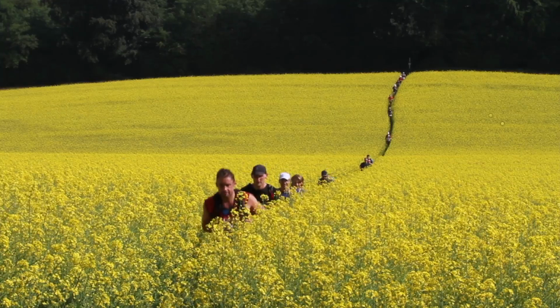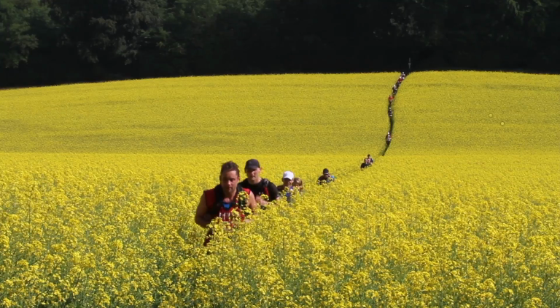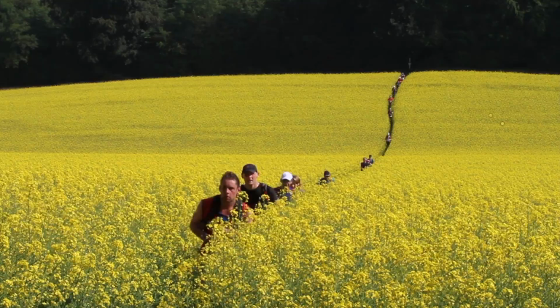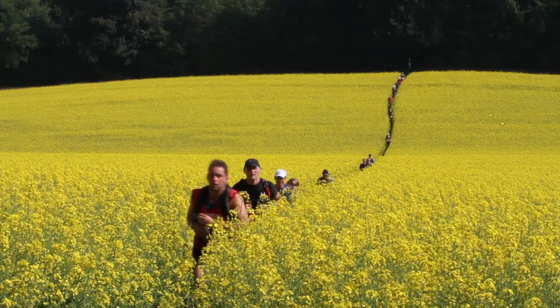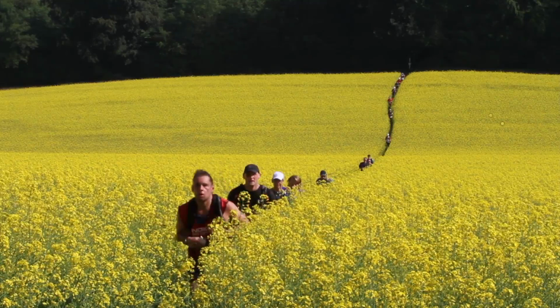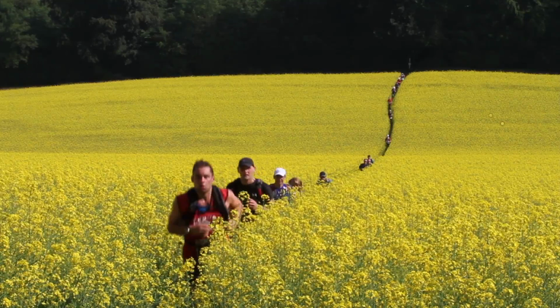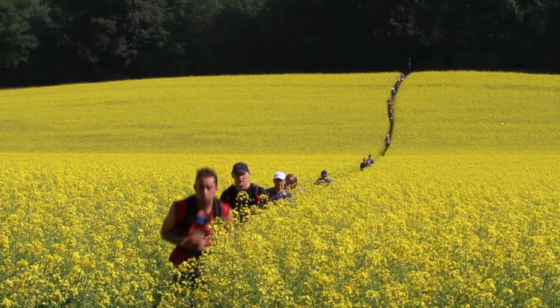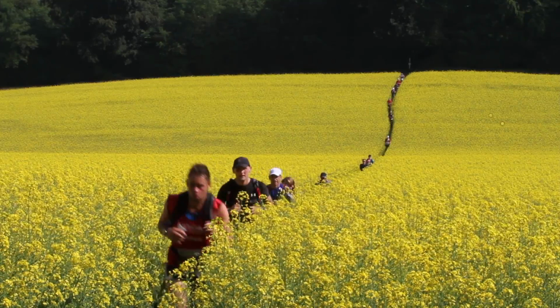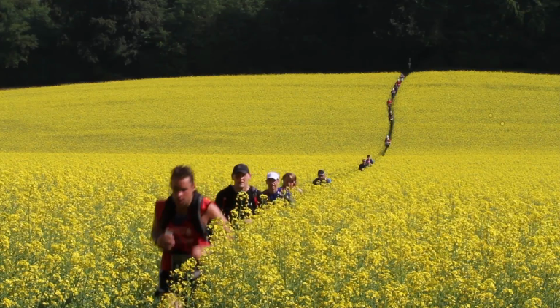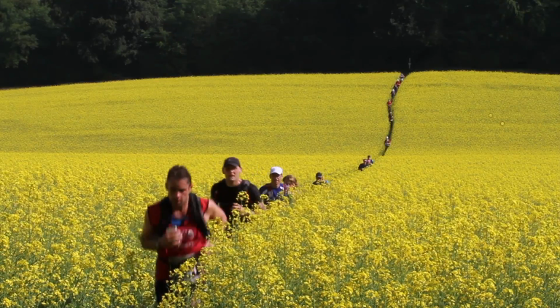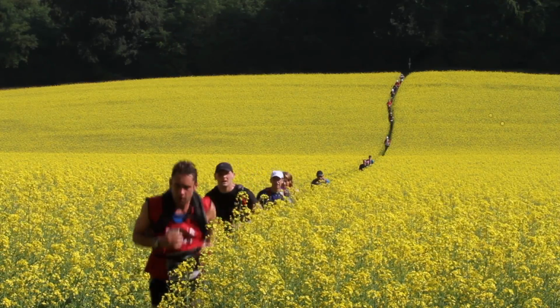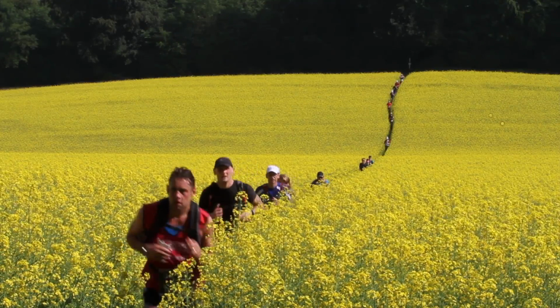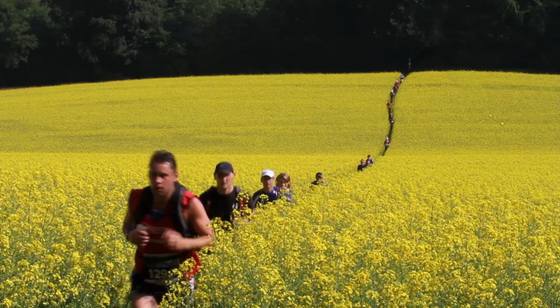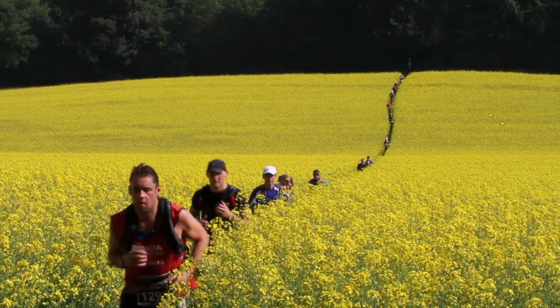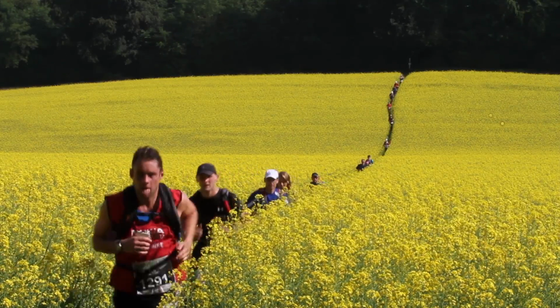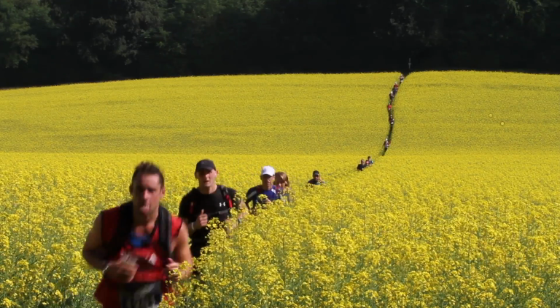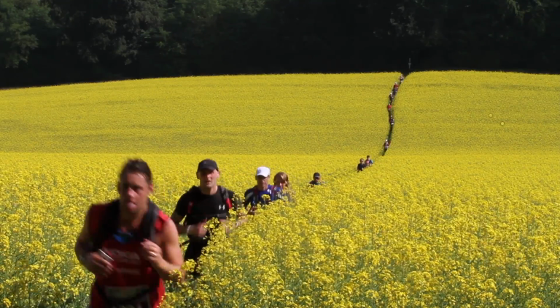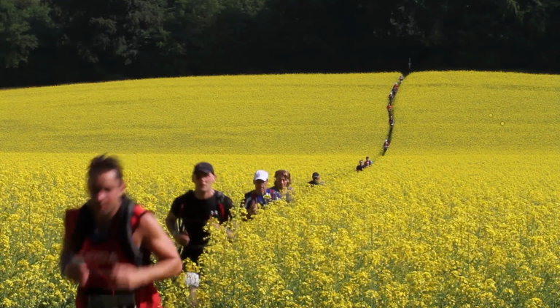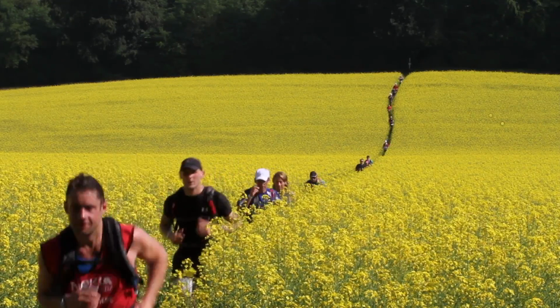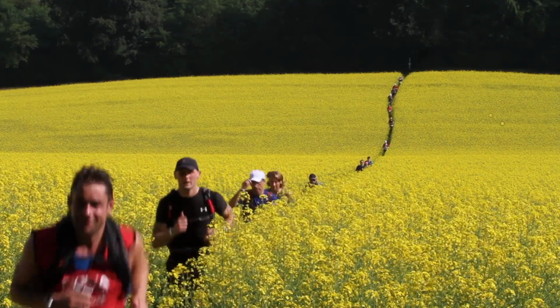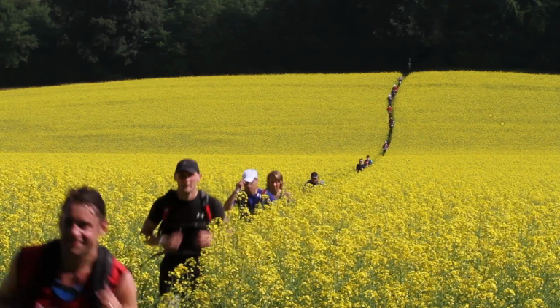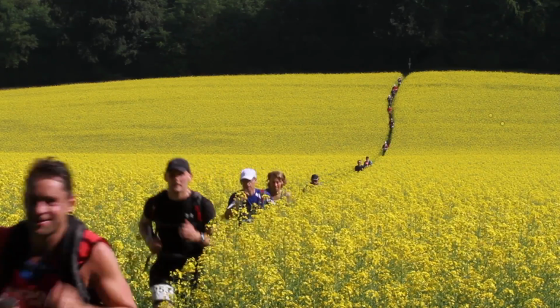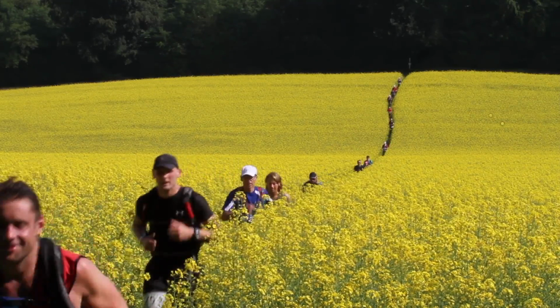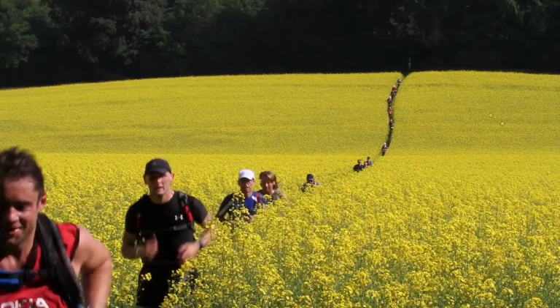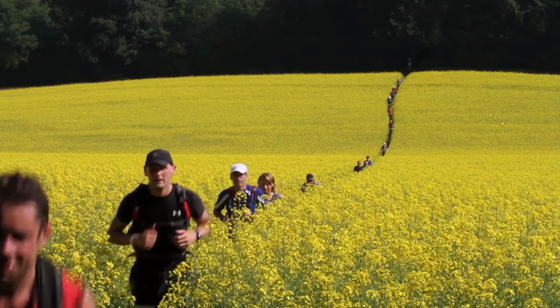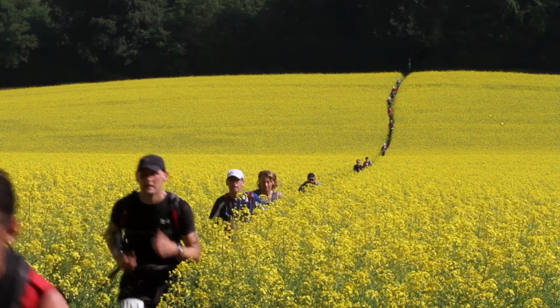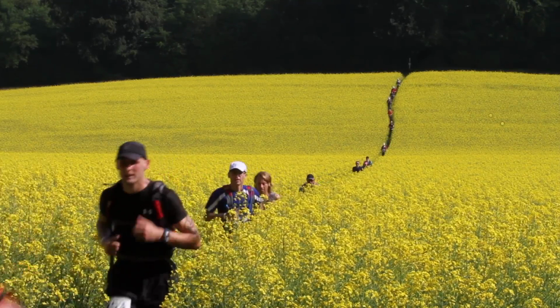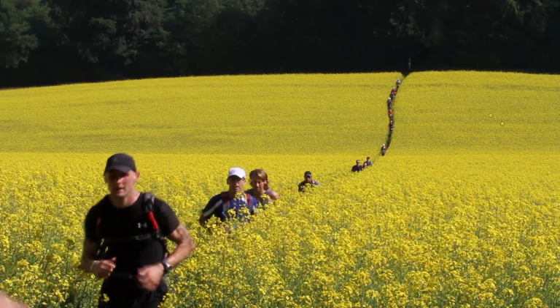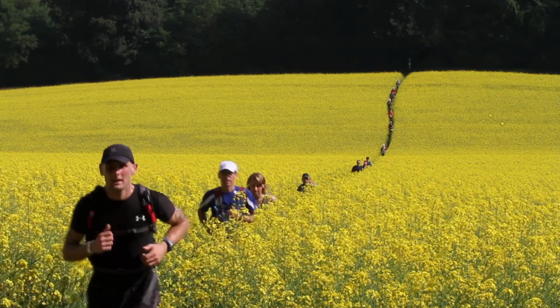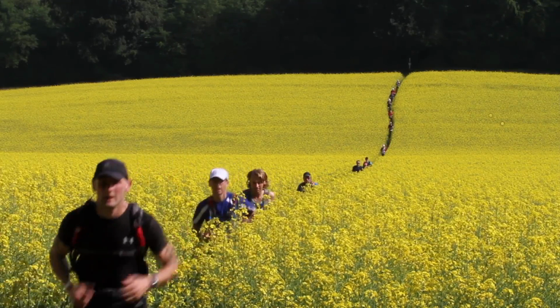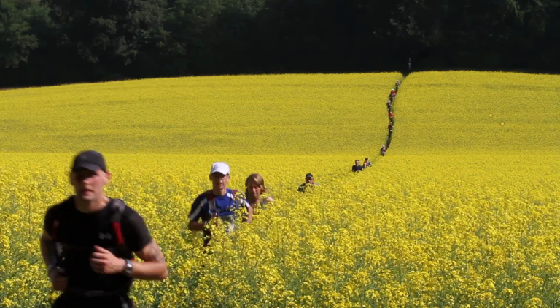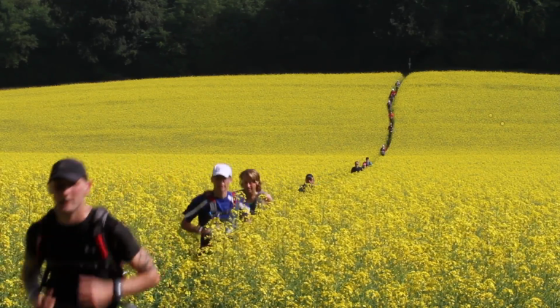Be prepared for hills. The more prepared you are, the more likely it is that you can enjoy the beautiful scenery along the ridgeway.